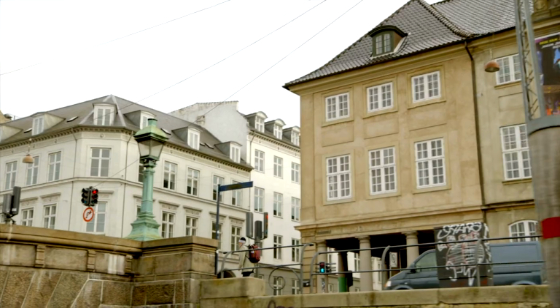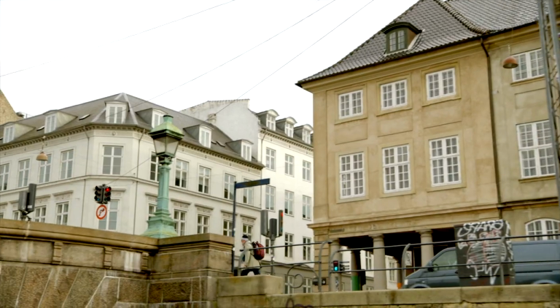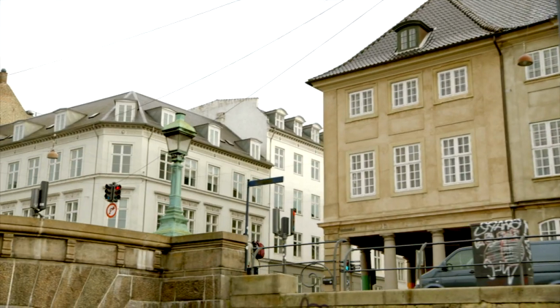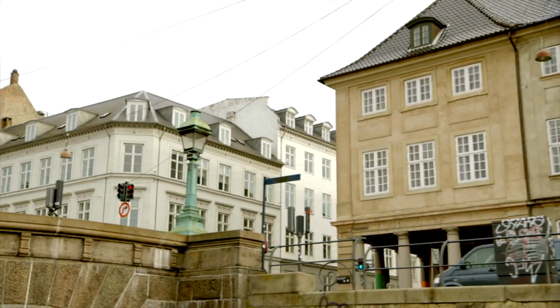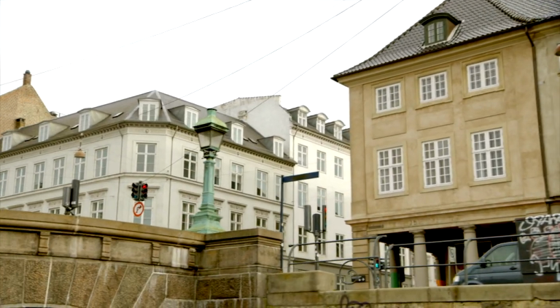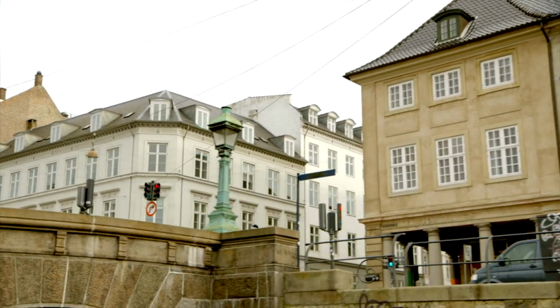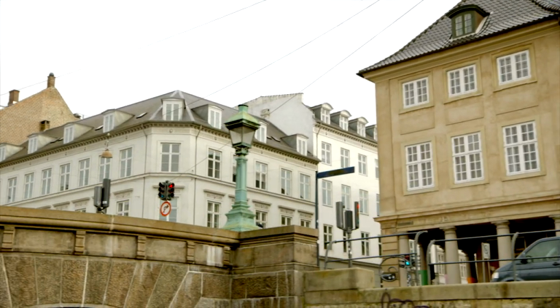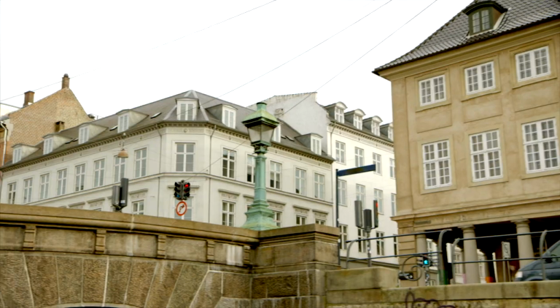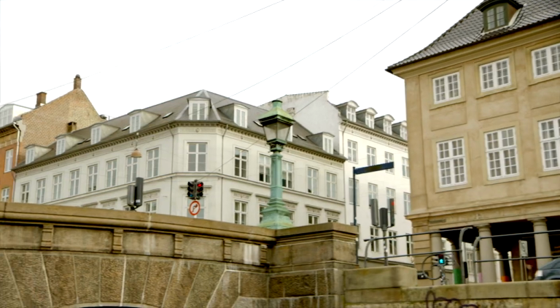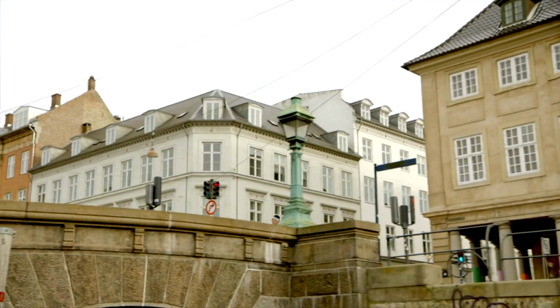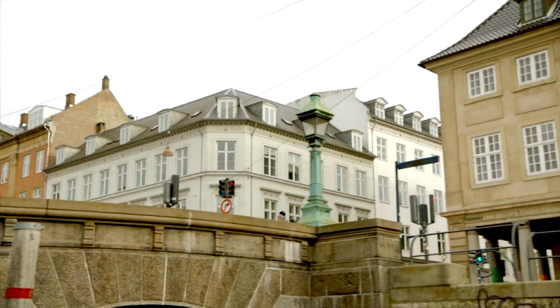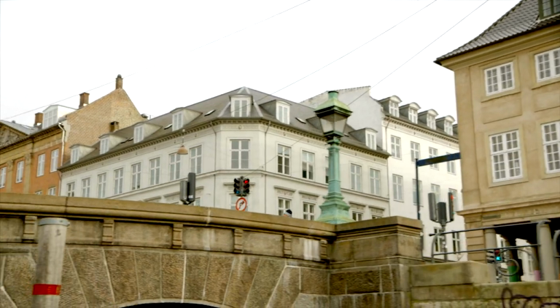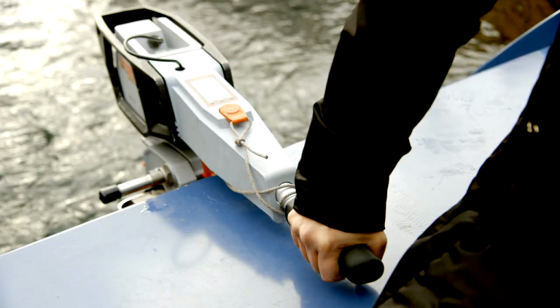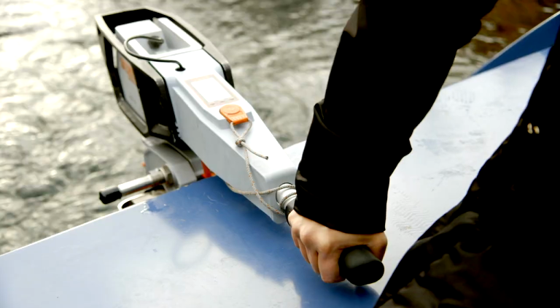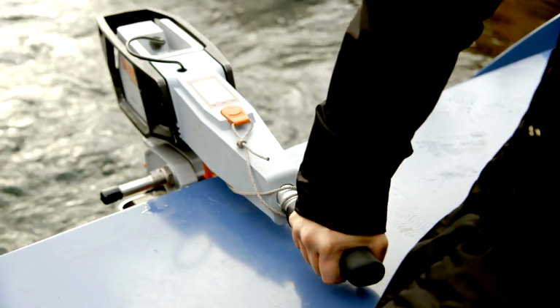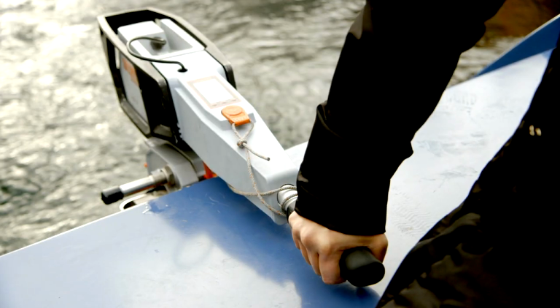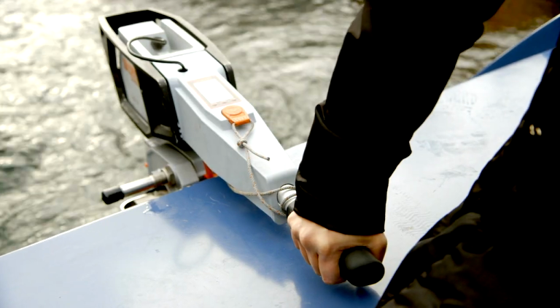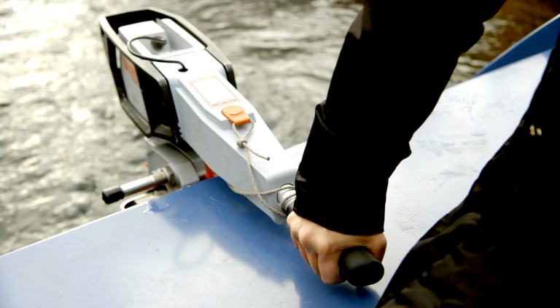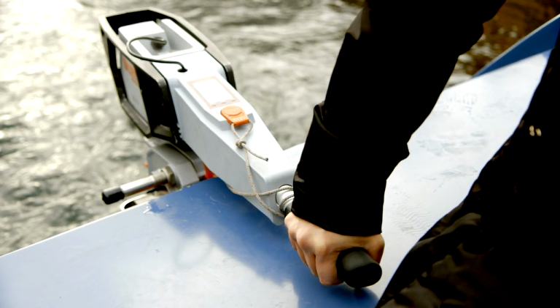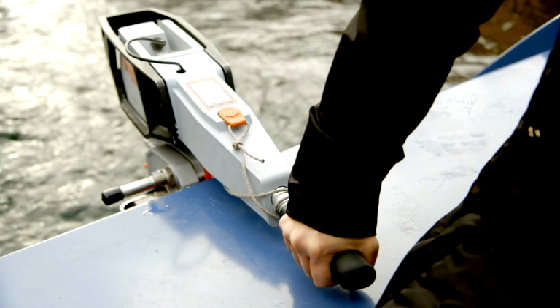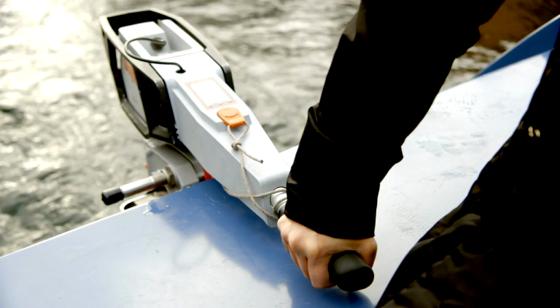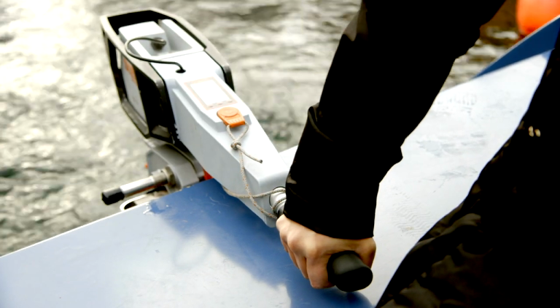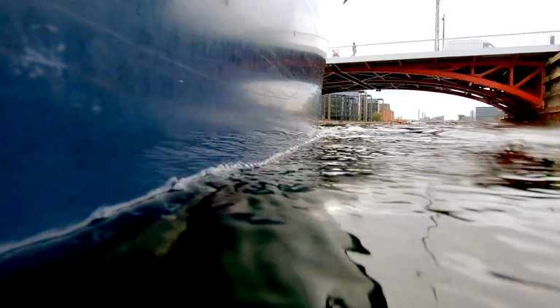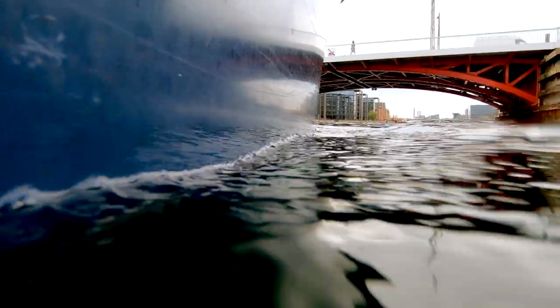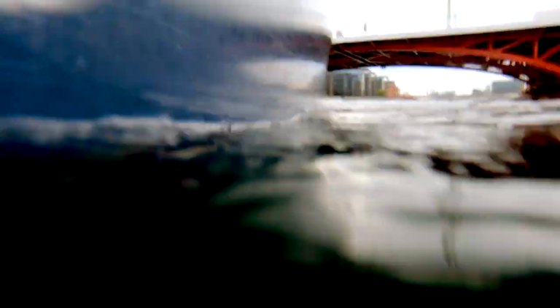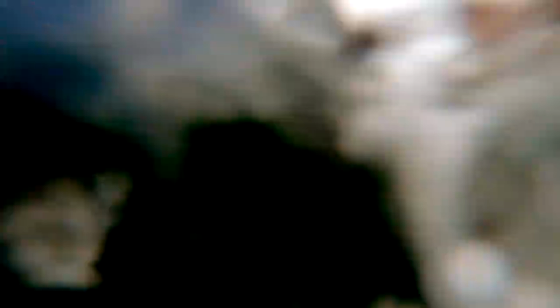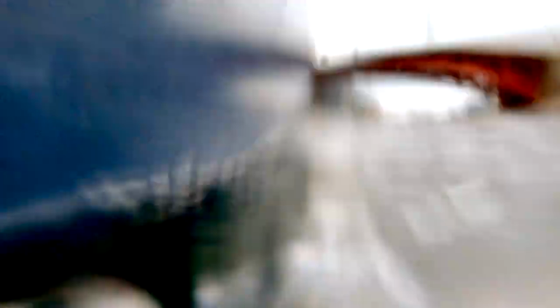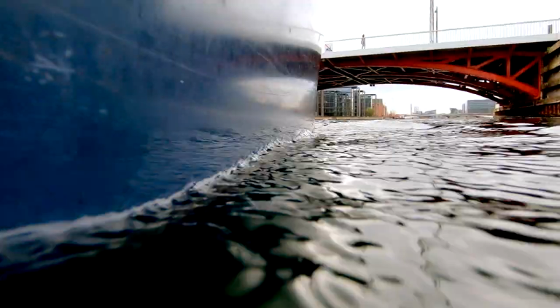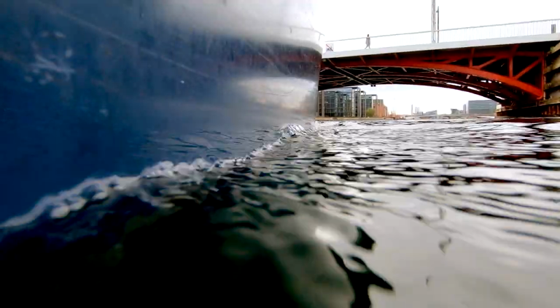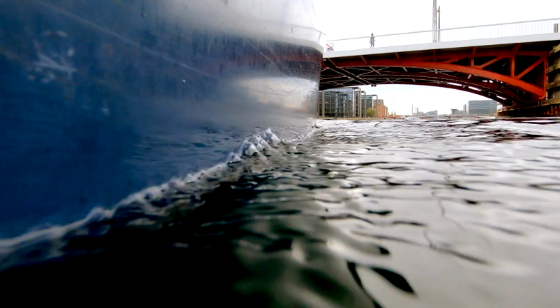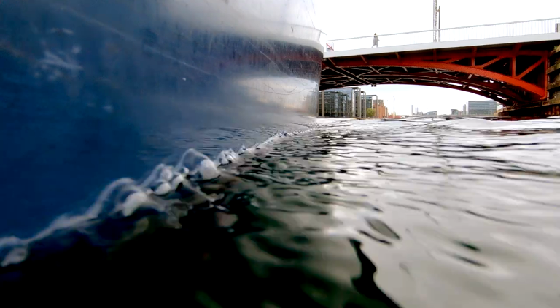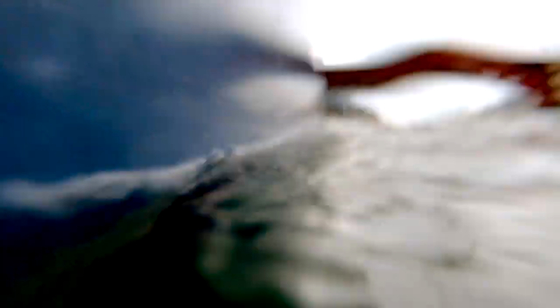They even say the harbour is clean enough for you to swim in — not something I'll be trying on a cold winter's day.